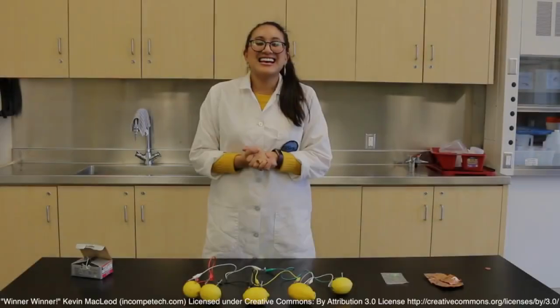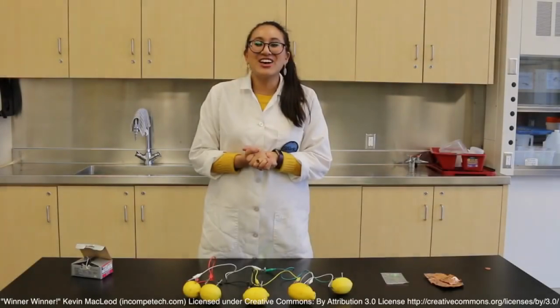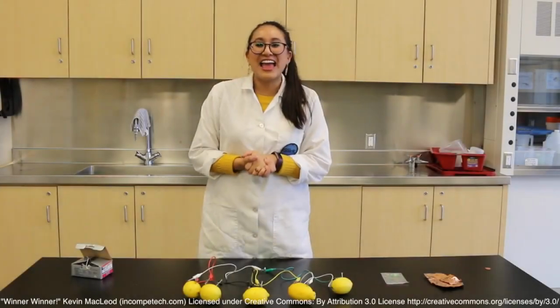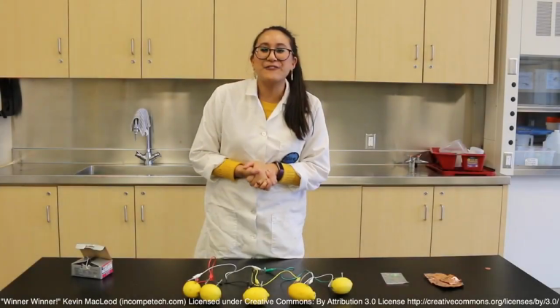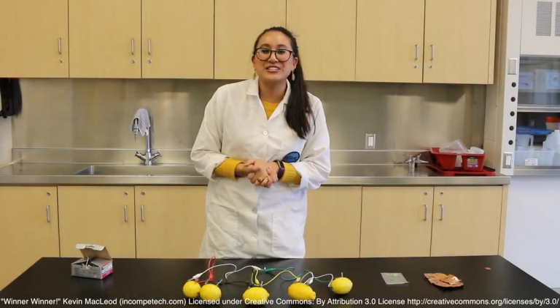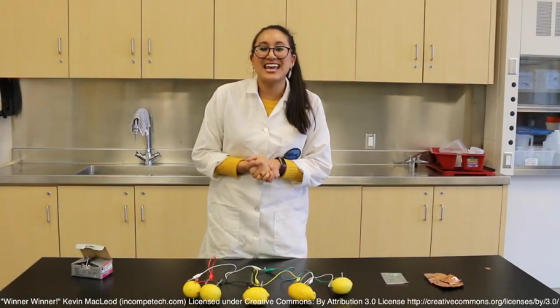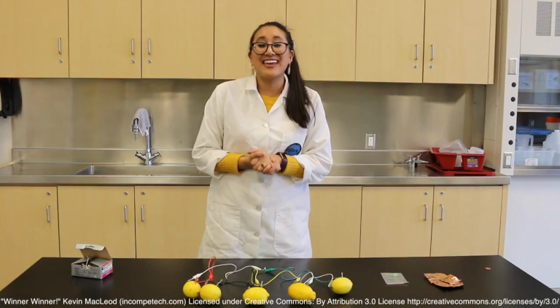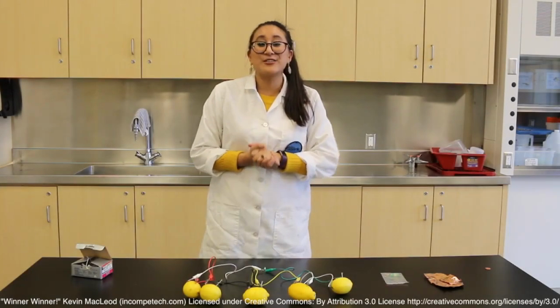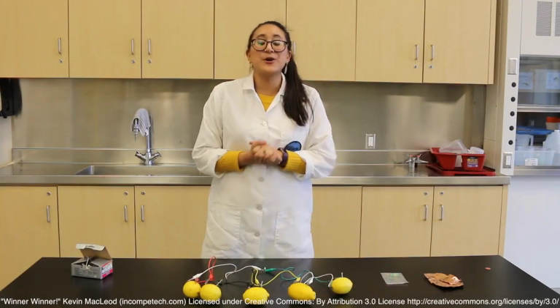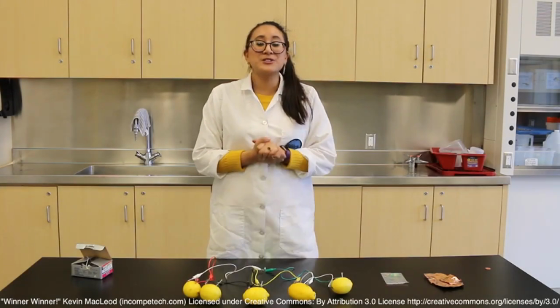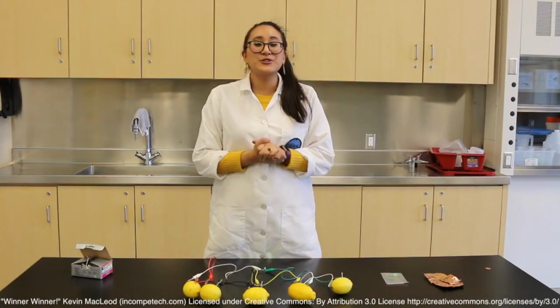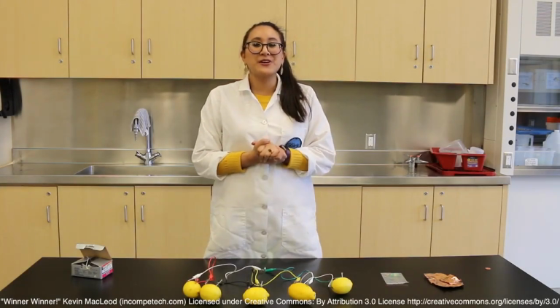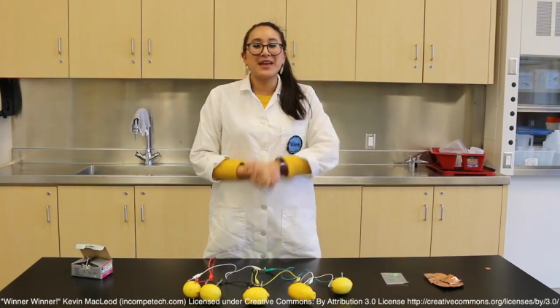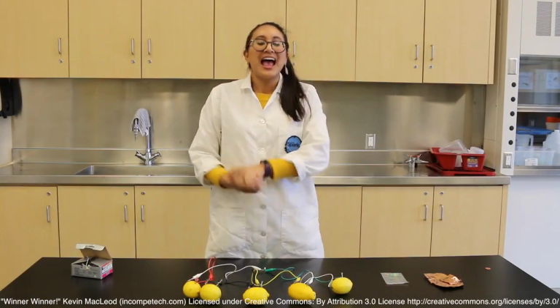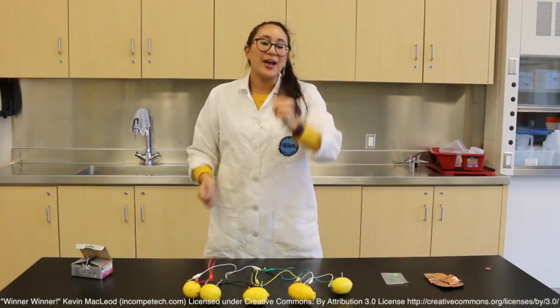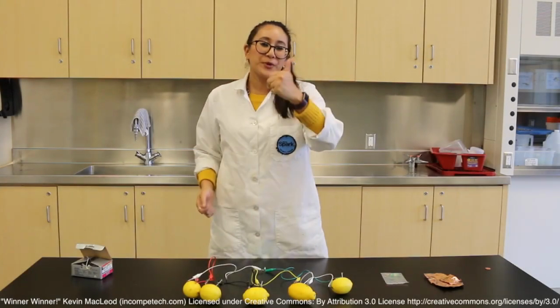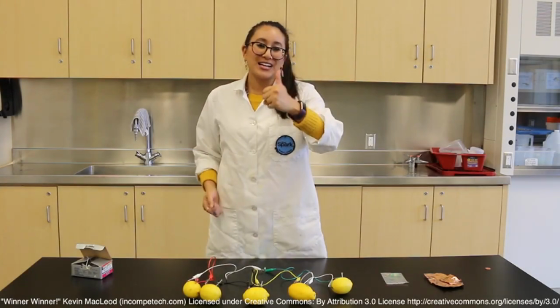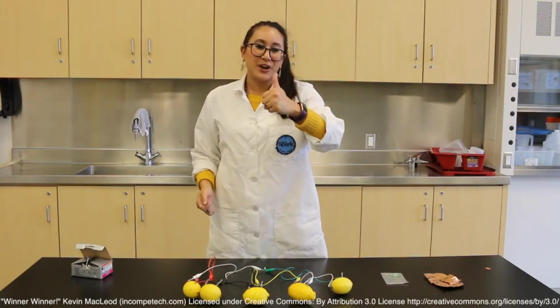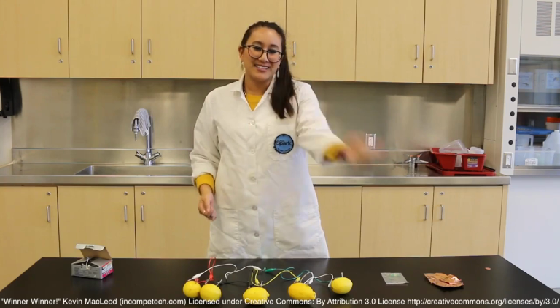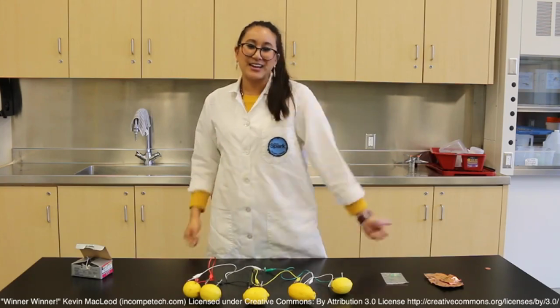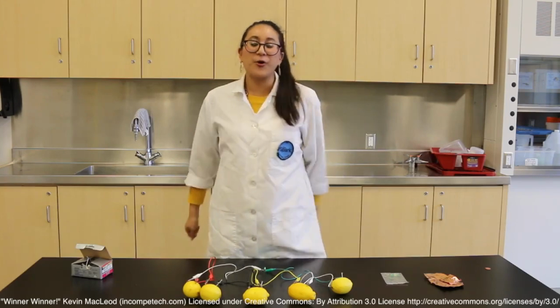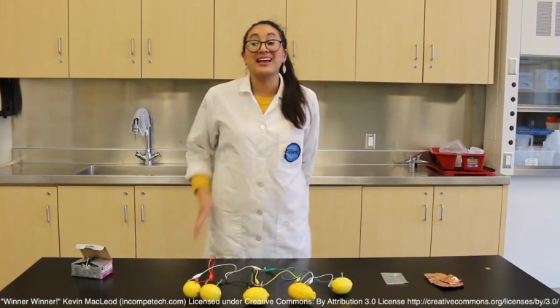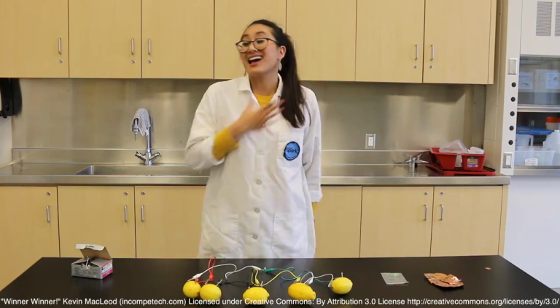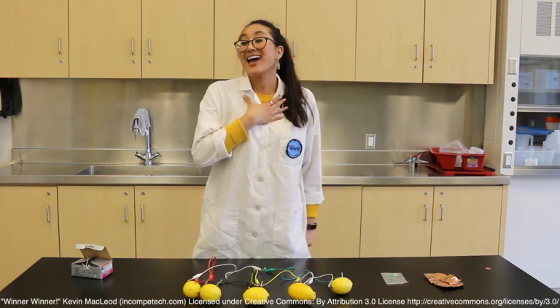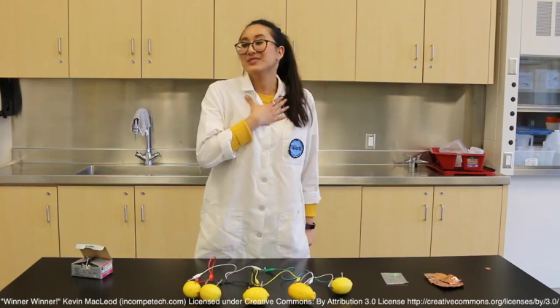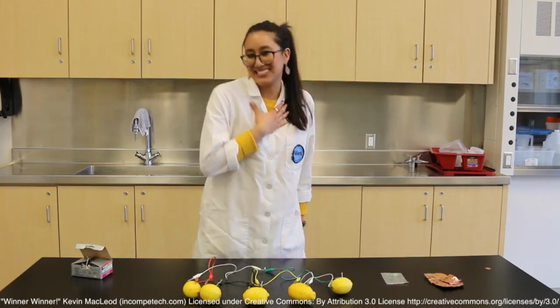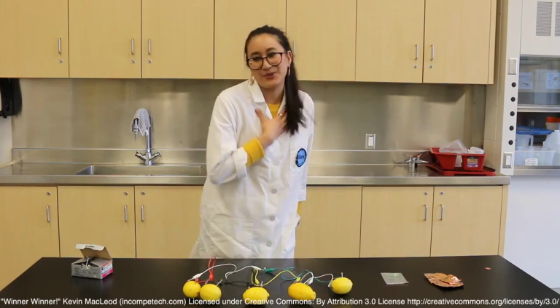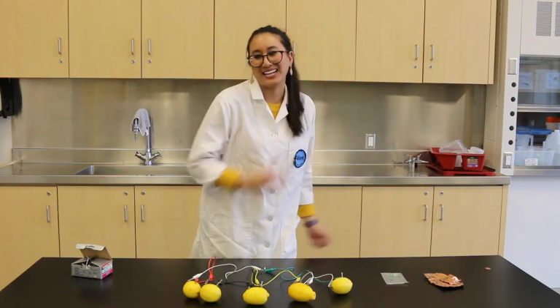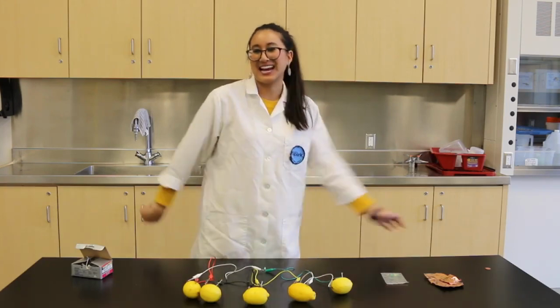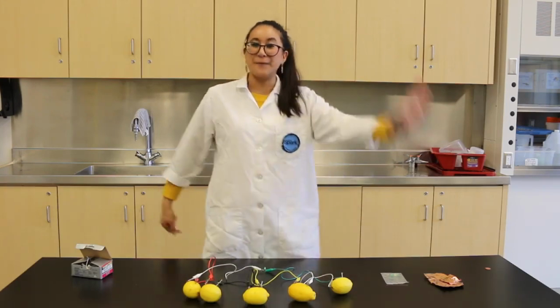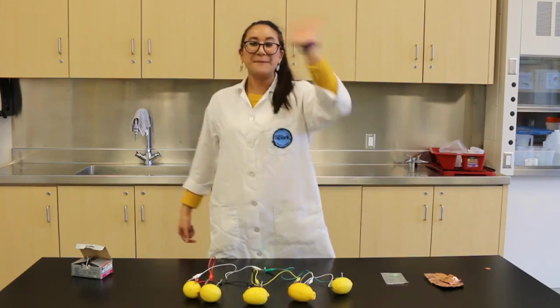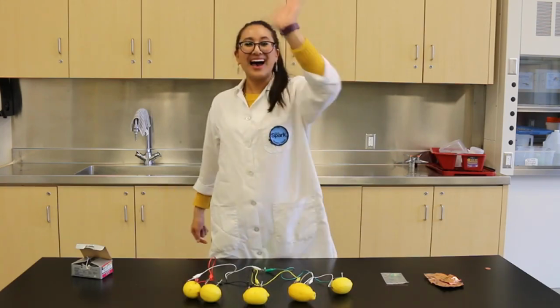That's all I have for you today. Thank you so much for joining me. I hope you guys try this at home and I will see you next time. Bye!